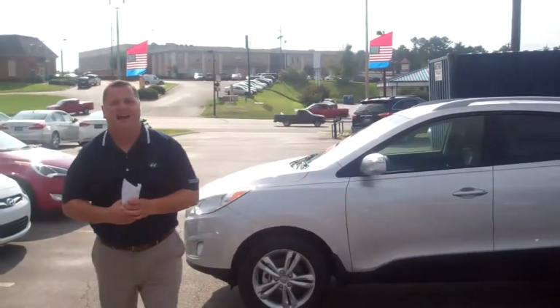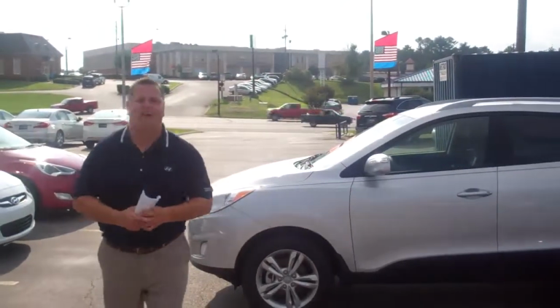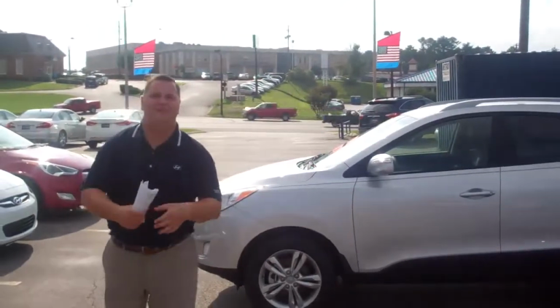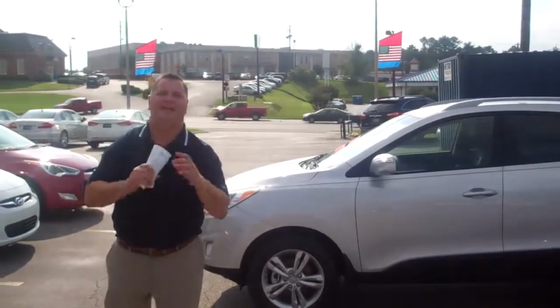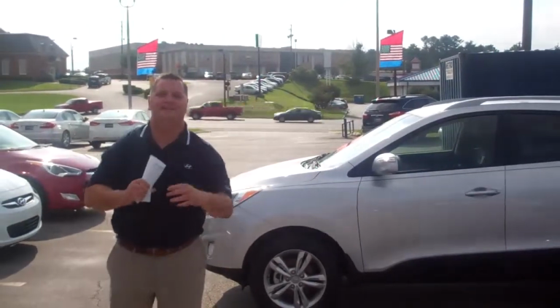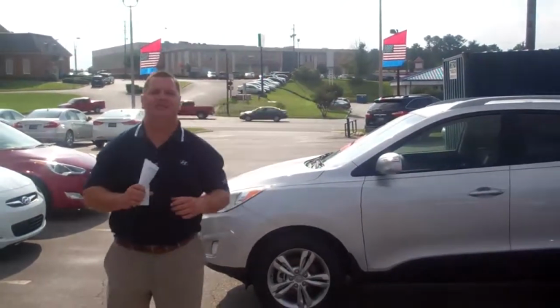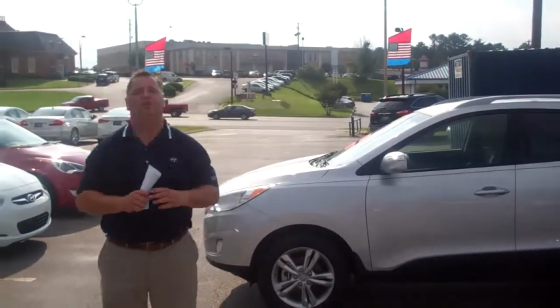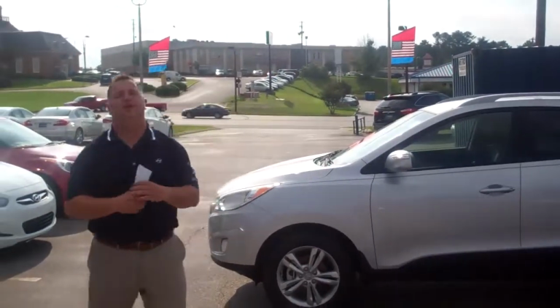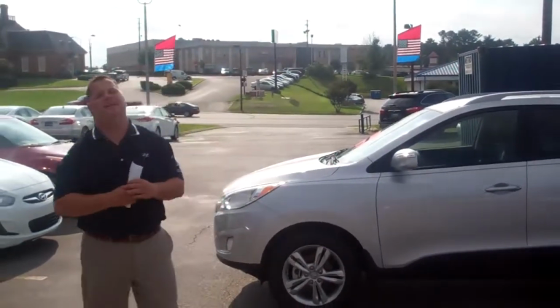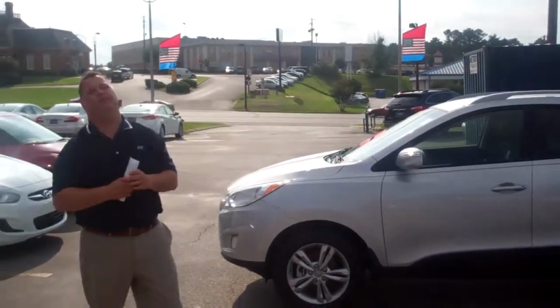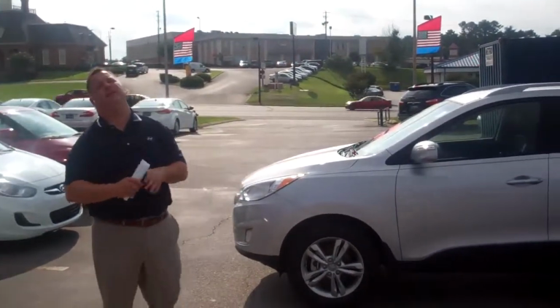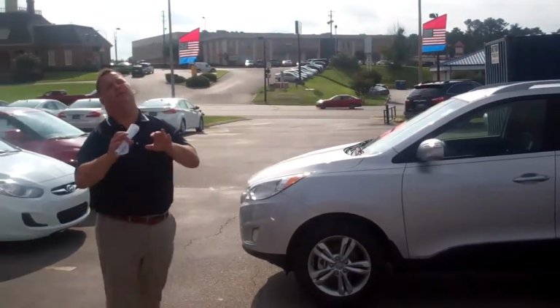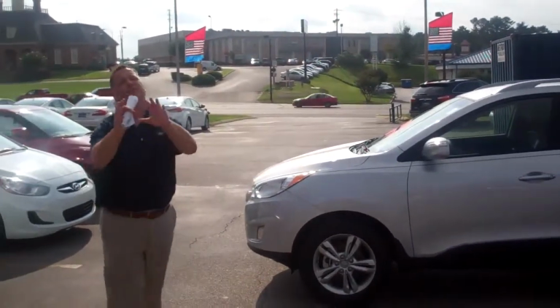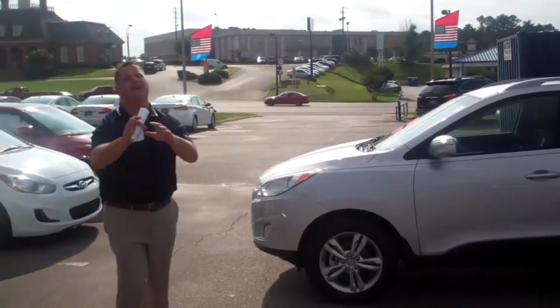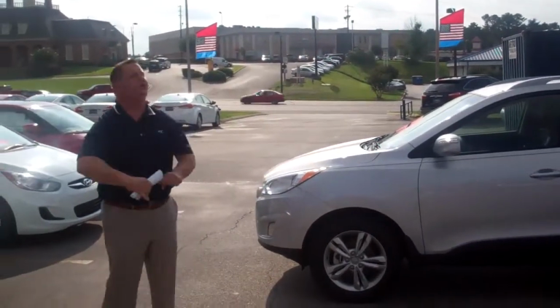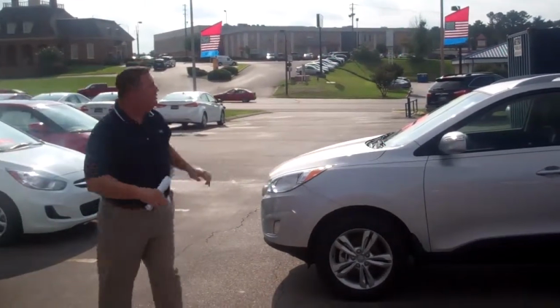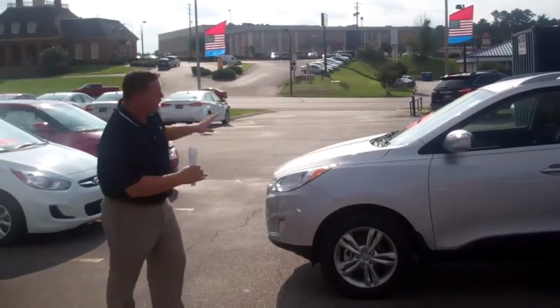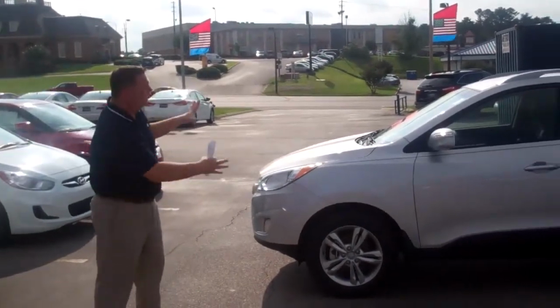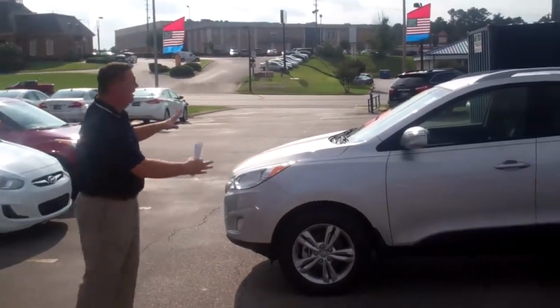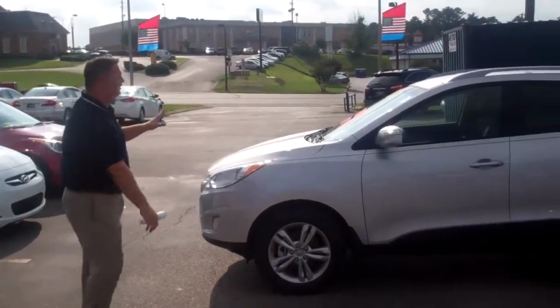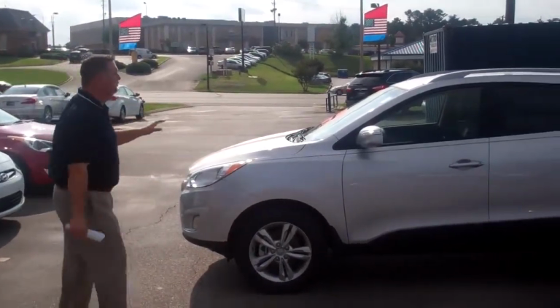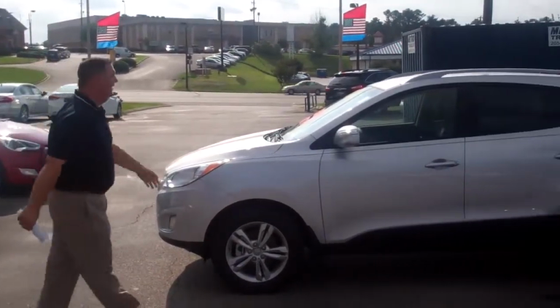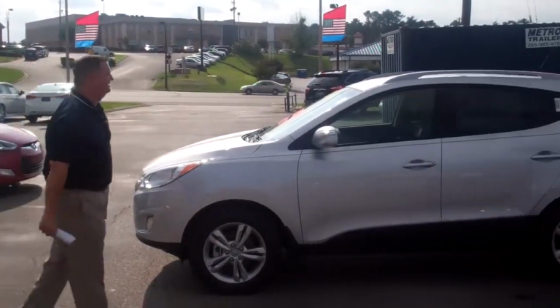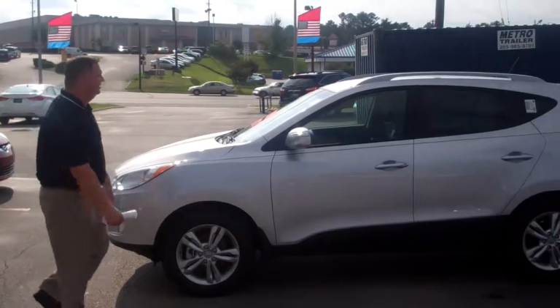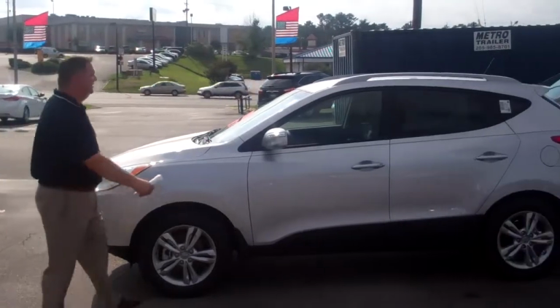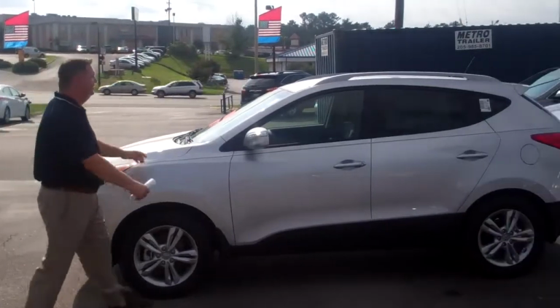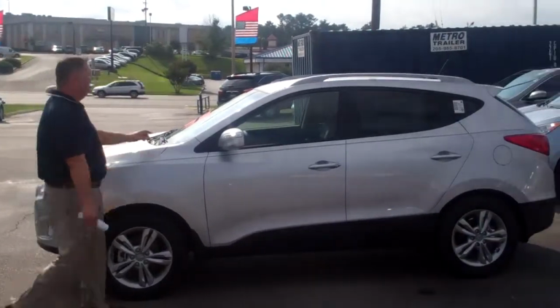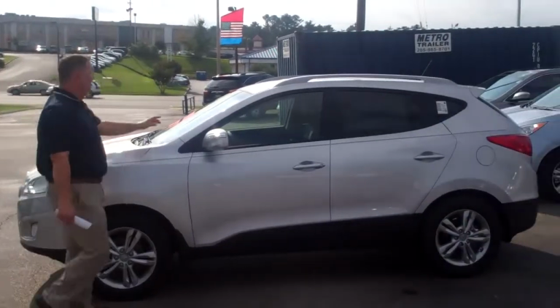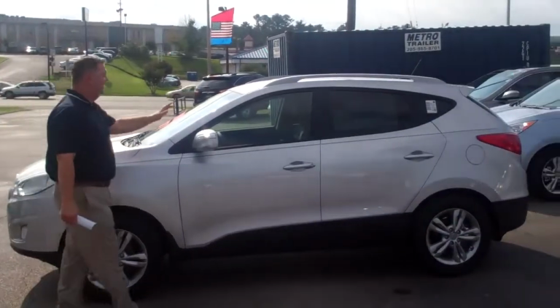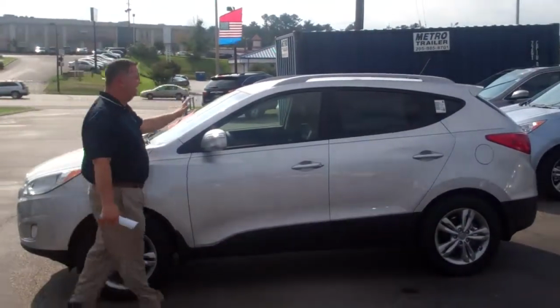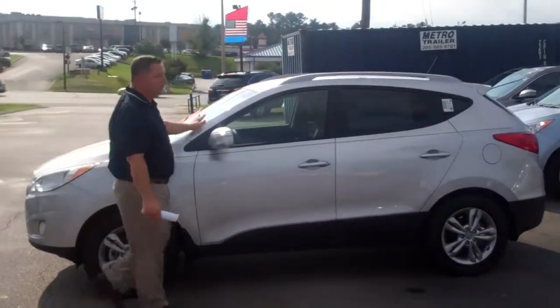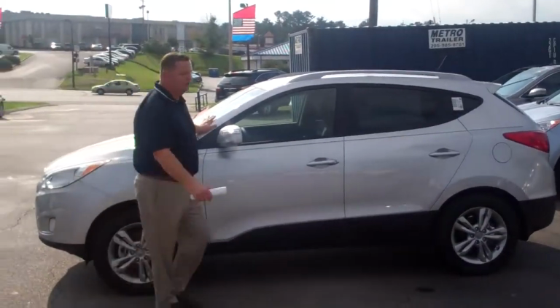Hey Pat, my name is Nathan Jordan here at Tamron Hyundai. I want to thank you for inquiring about the 2013 Hyundai Tucson.